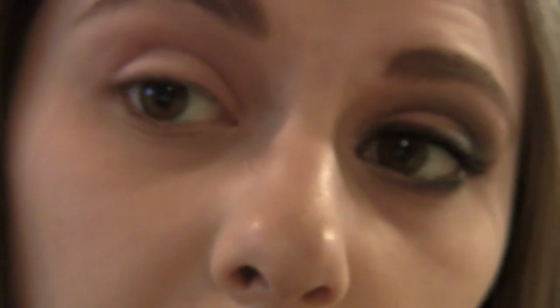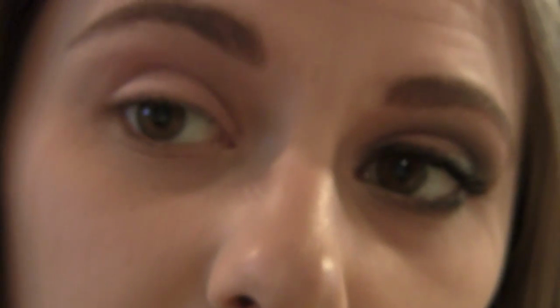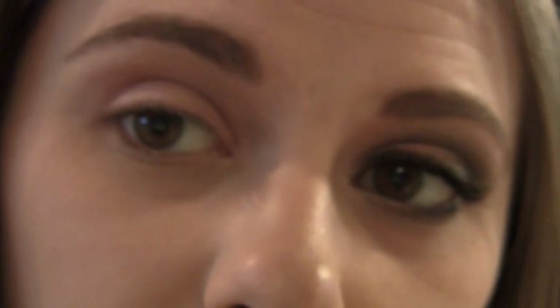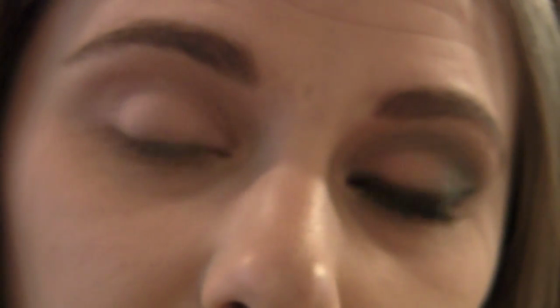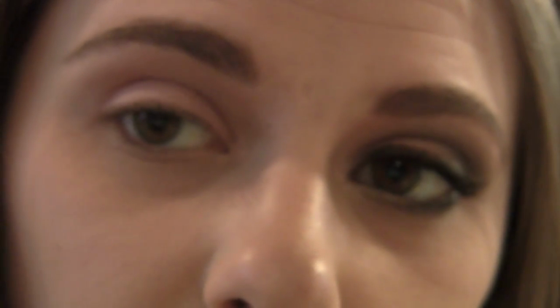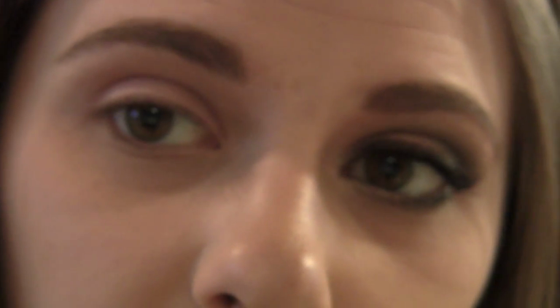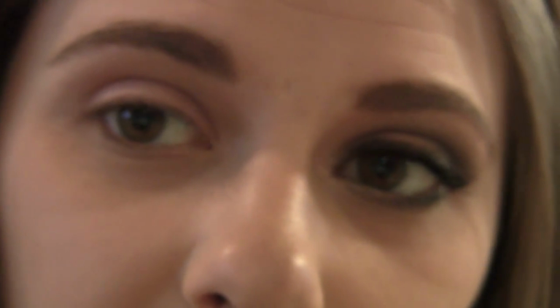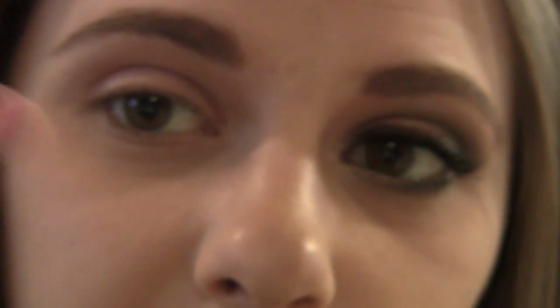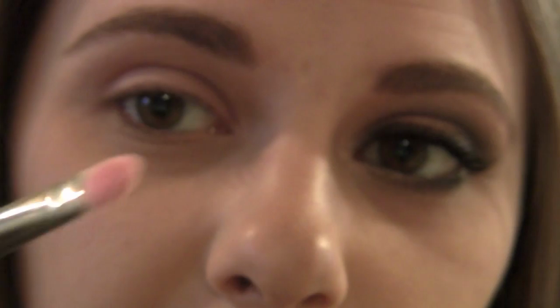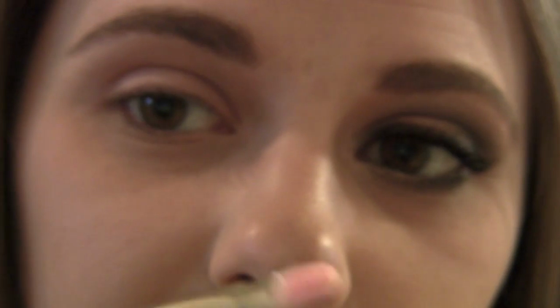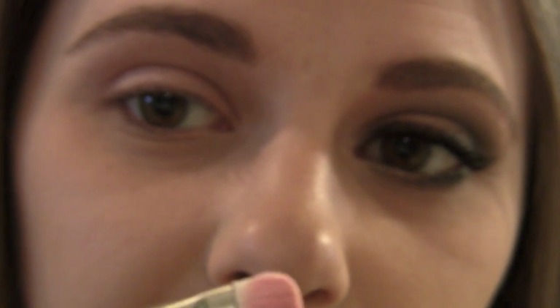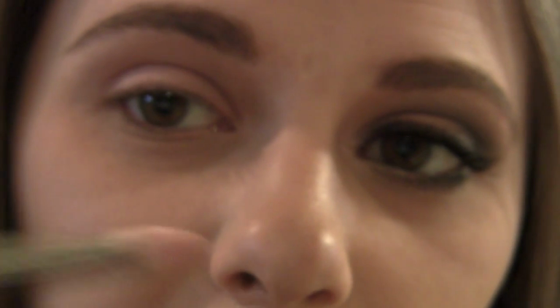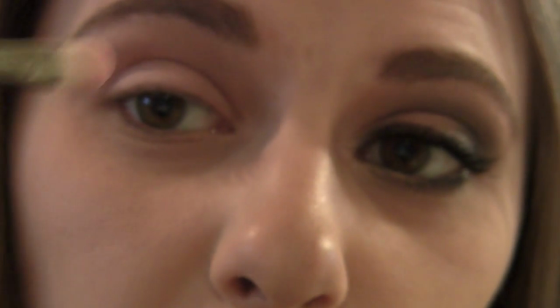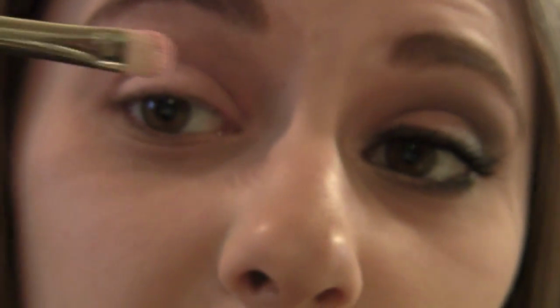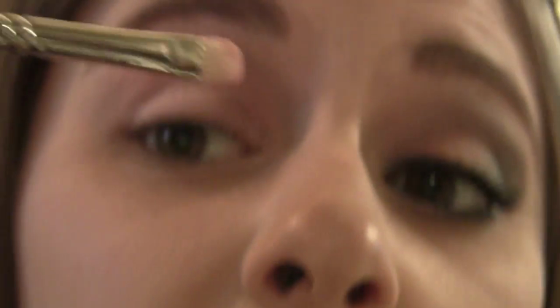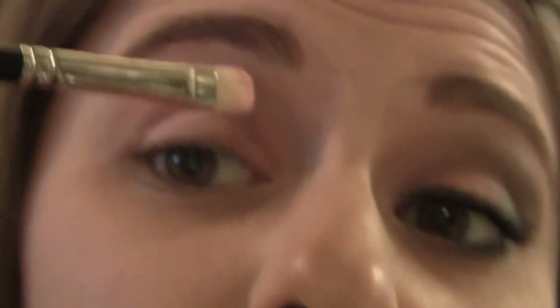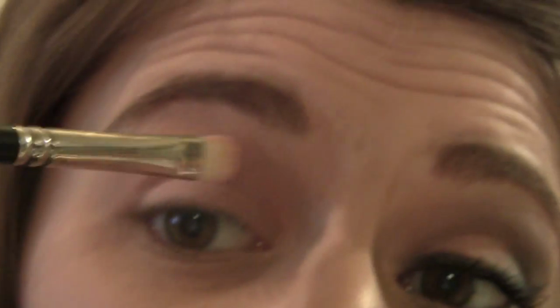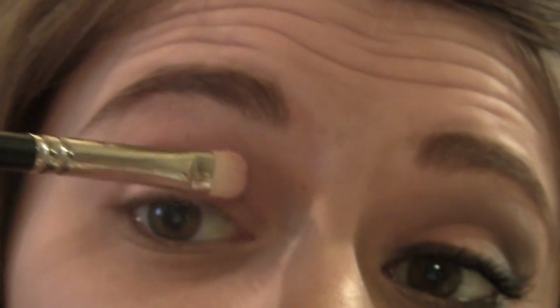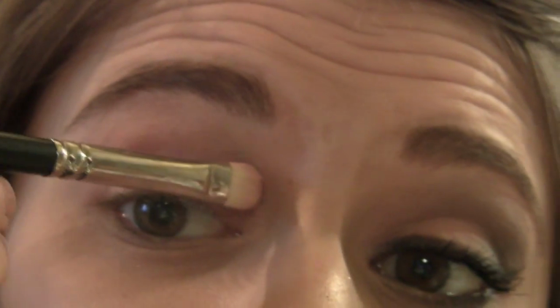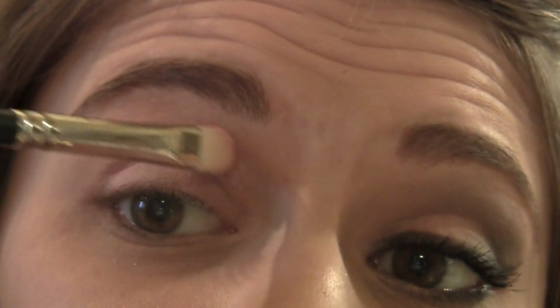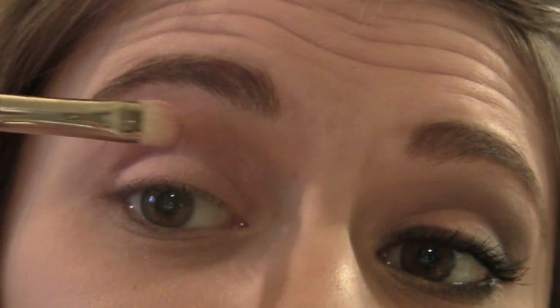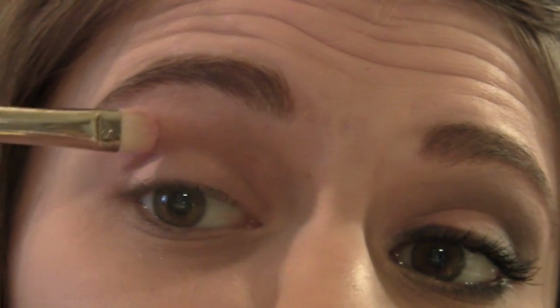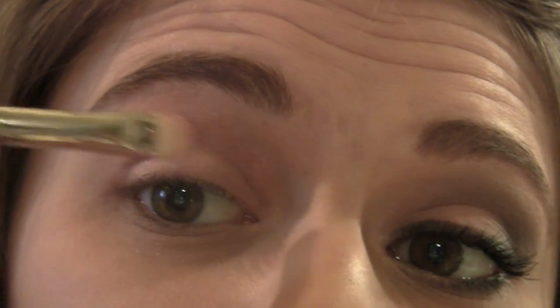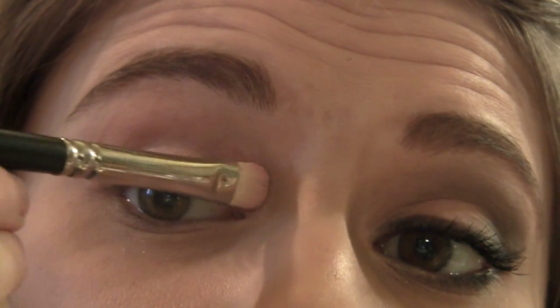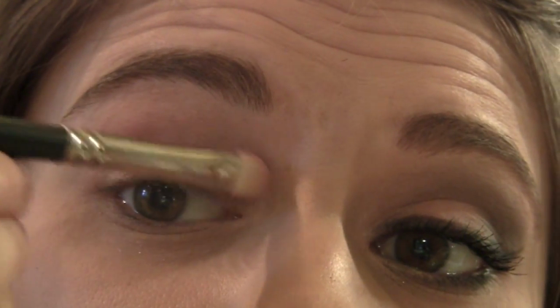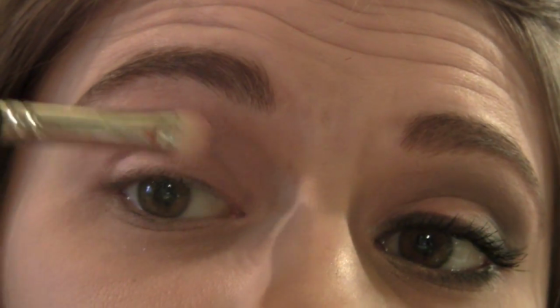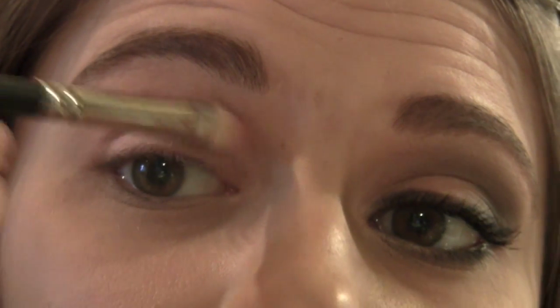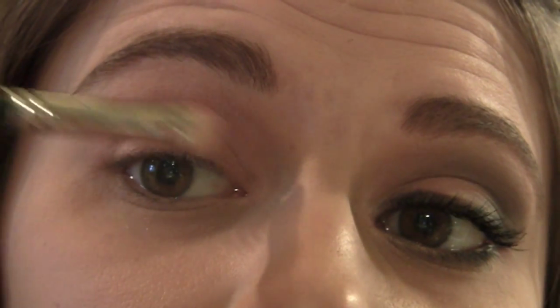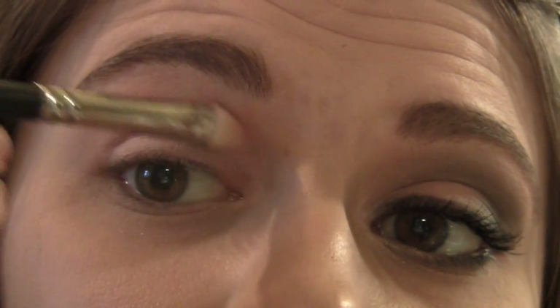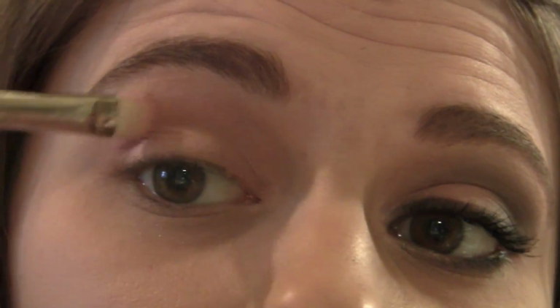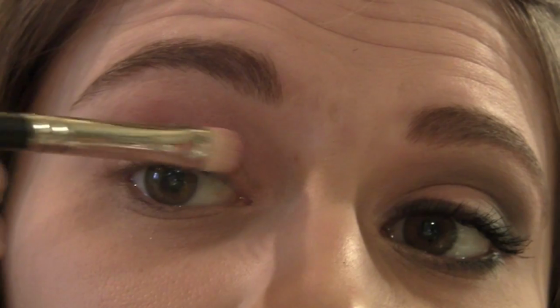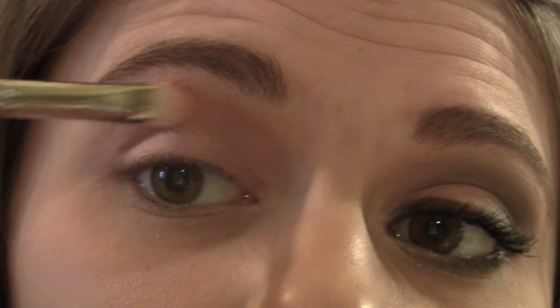Once you've got that over your eyelid, you're just going to take the same brush, turn it sideways, and bring it up into the crease, just like this.